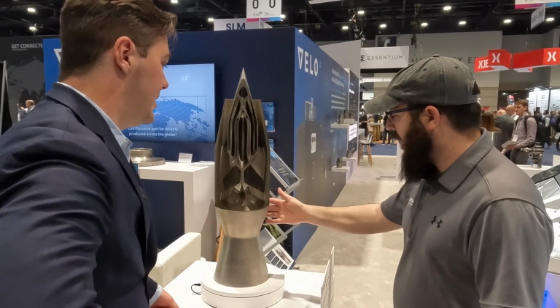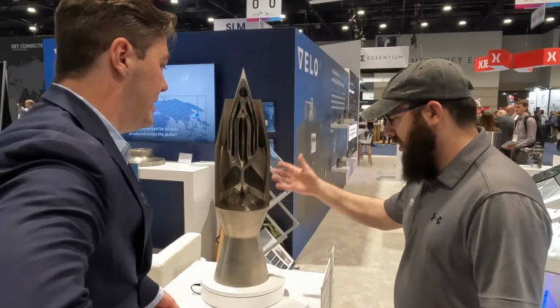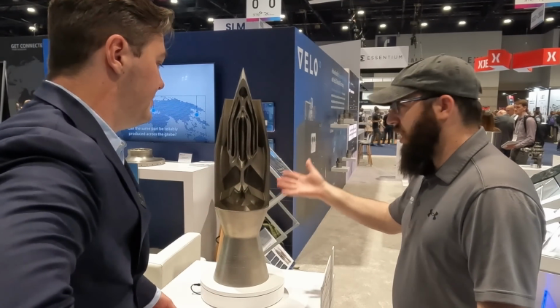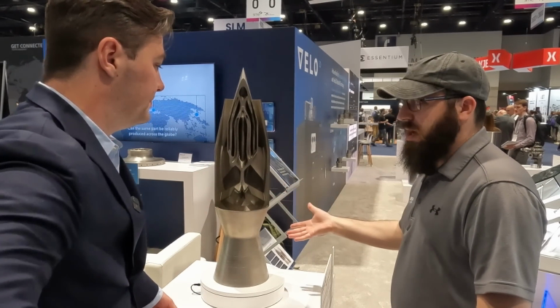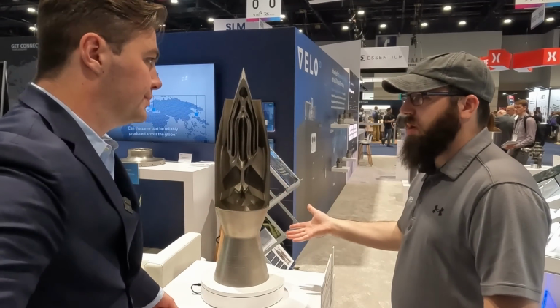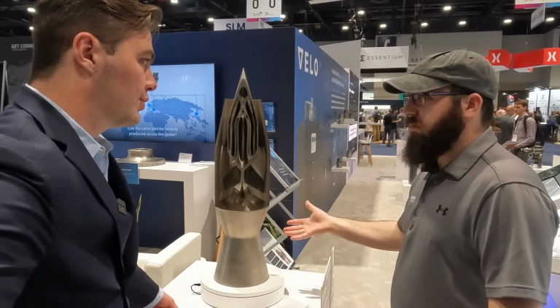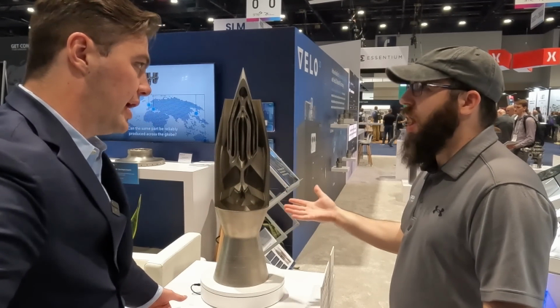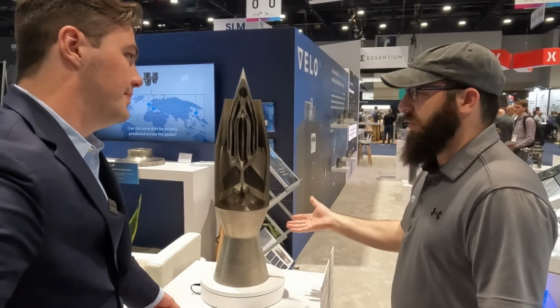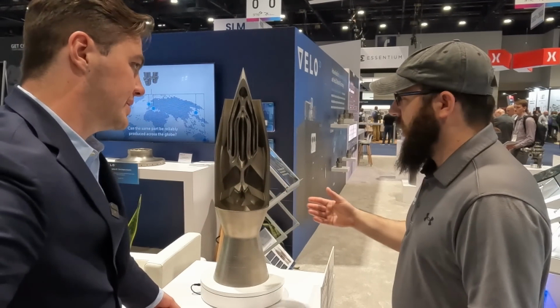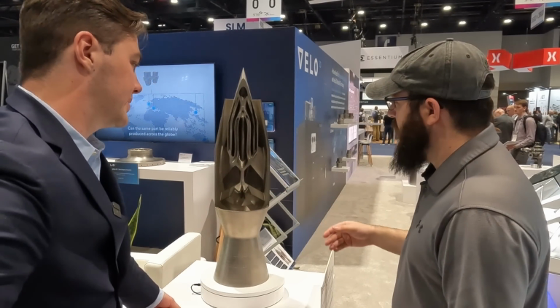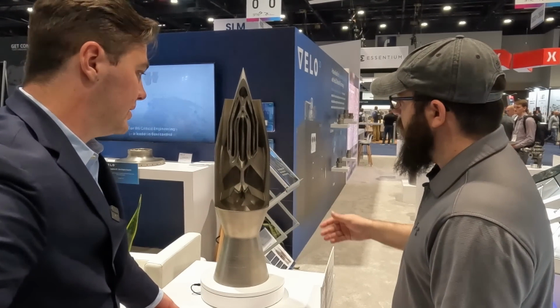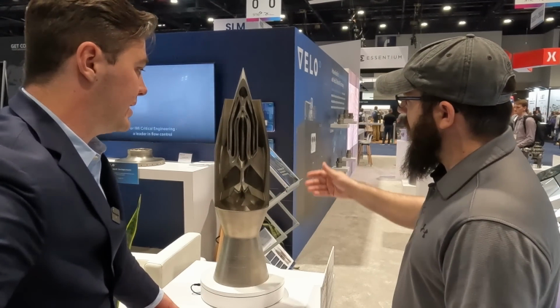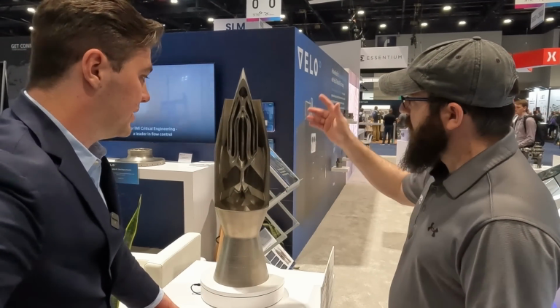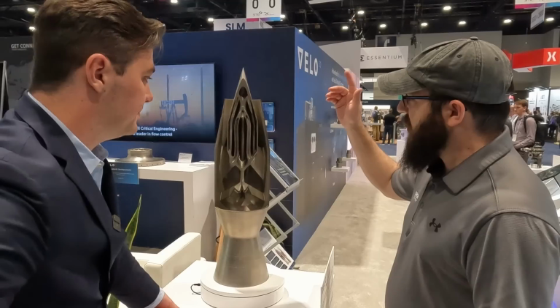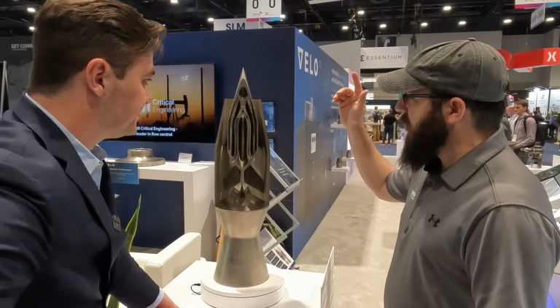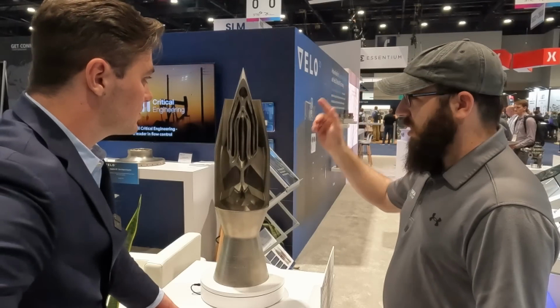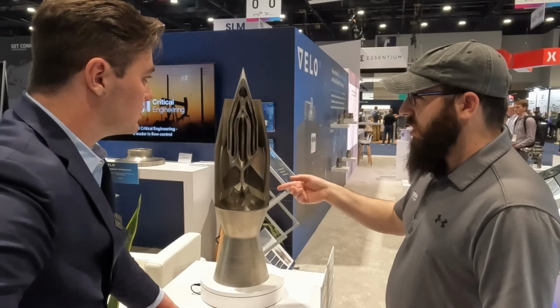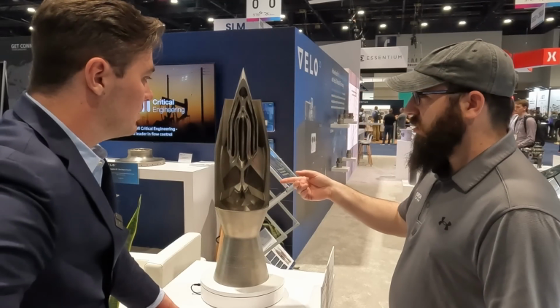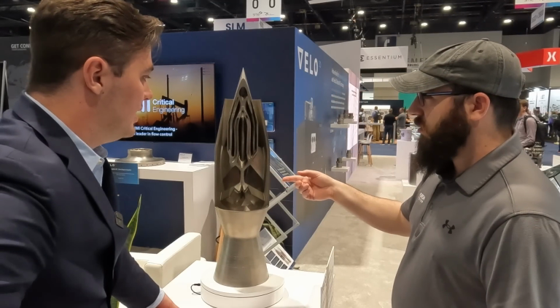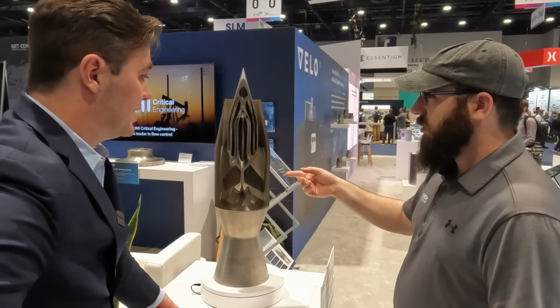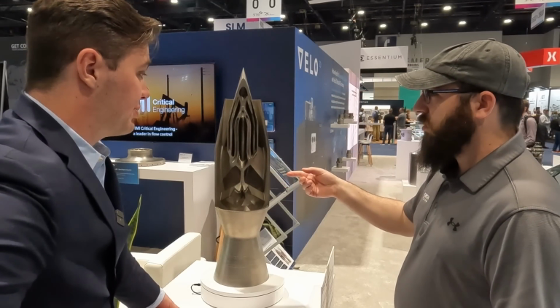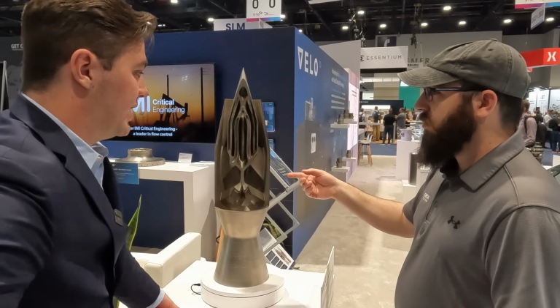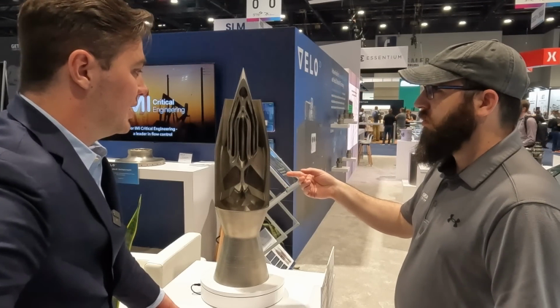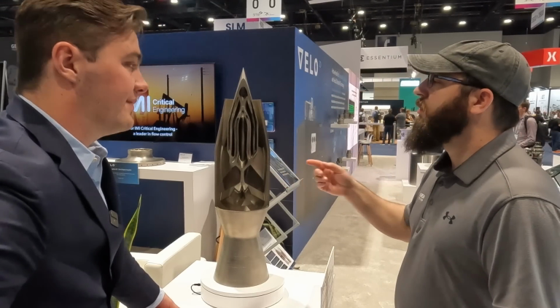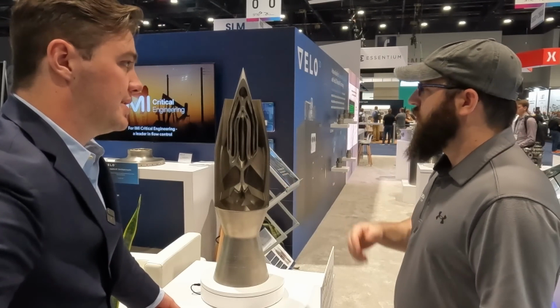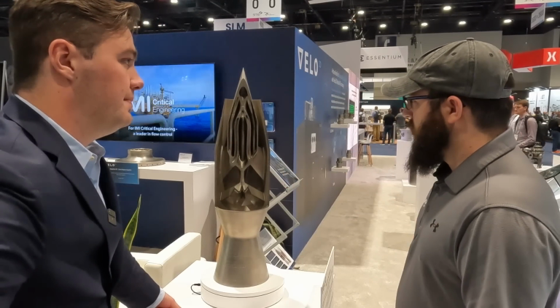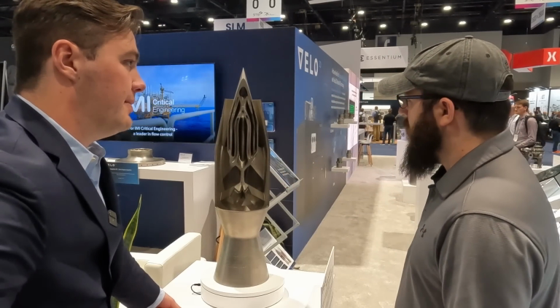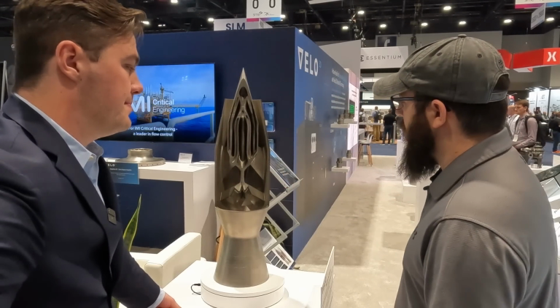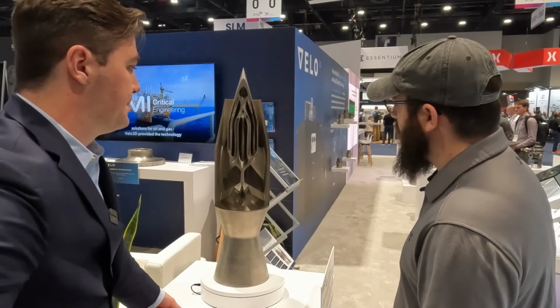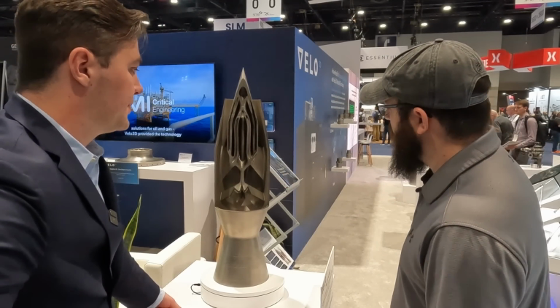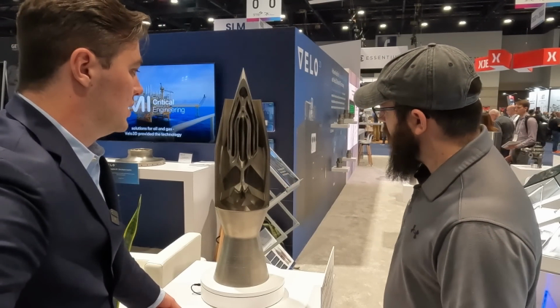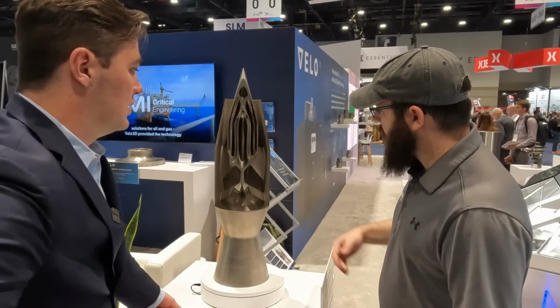Yeah, it's going to heat up a lot. And this is Inconel? This is printed in Inconel 718. Awesome.